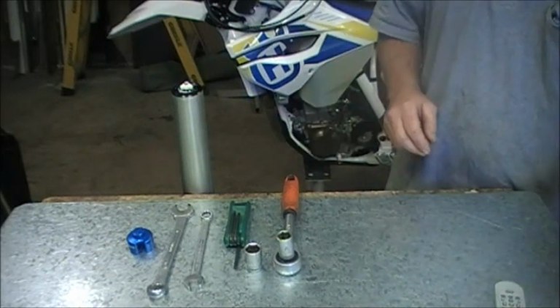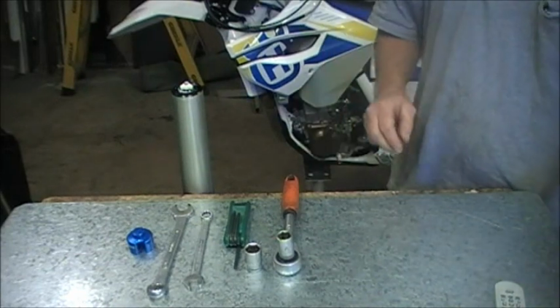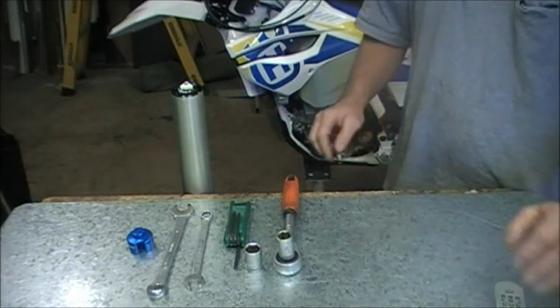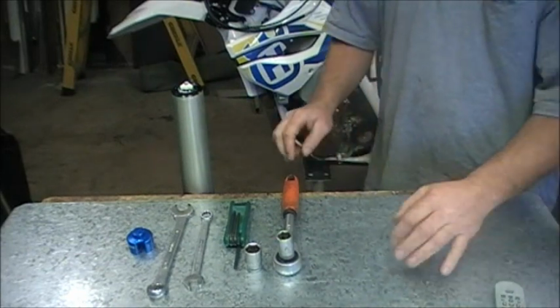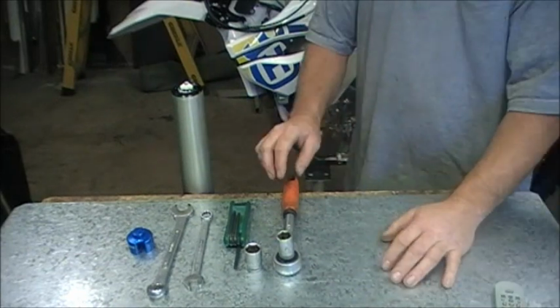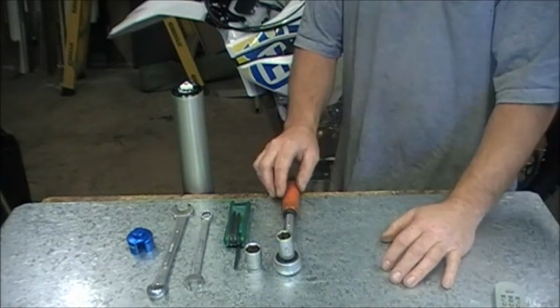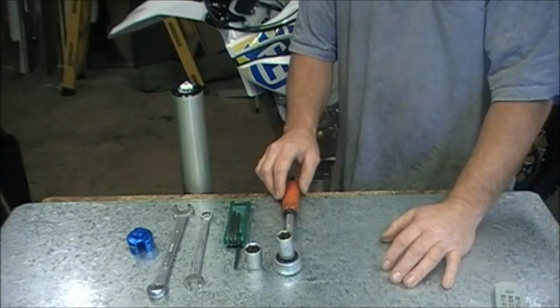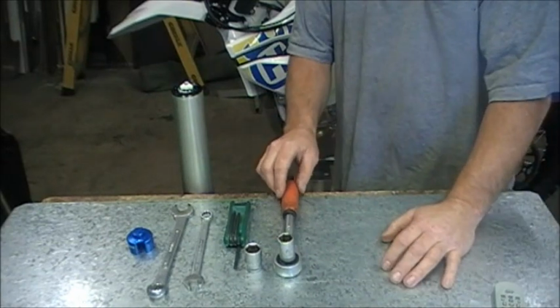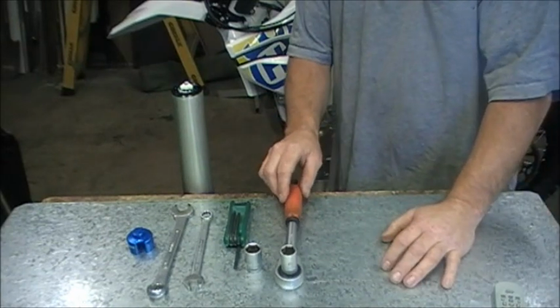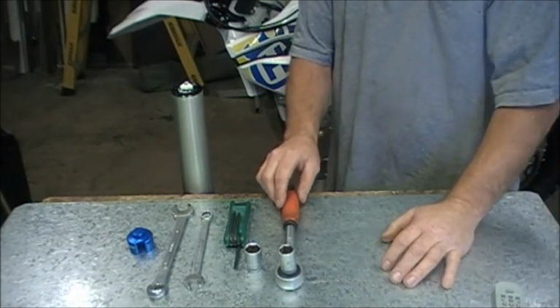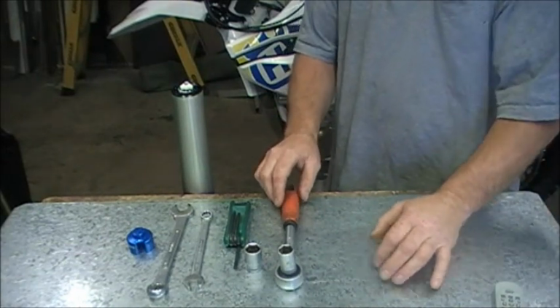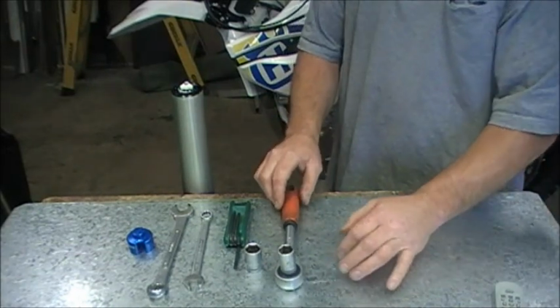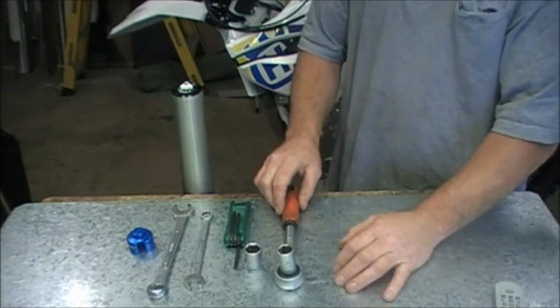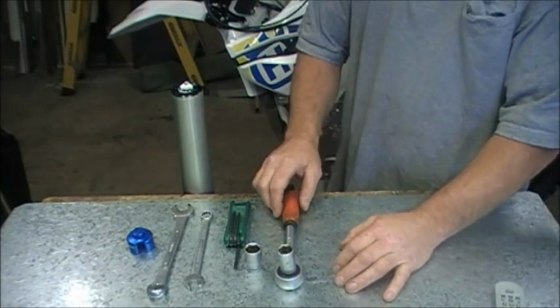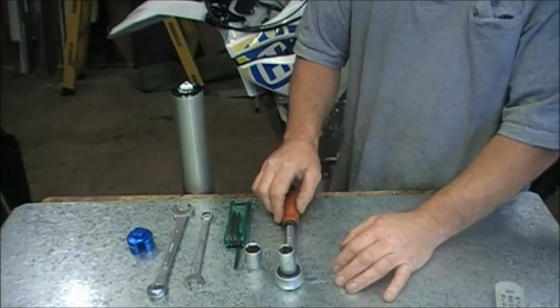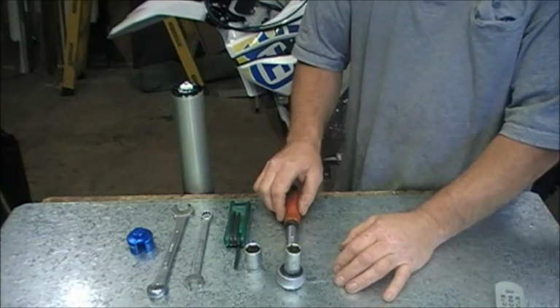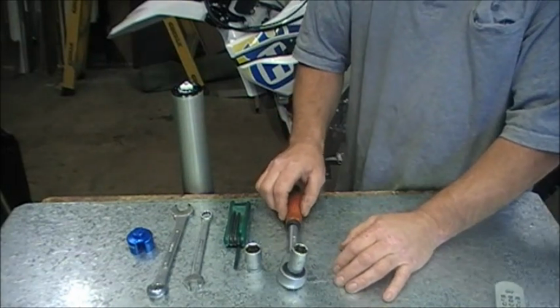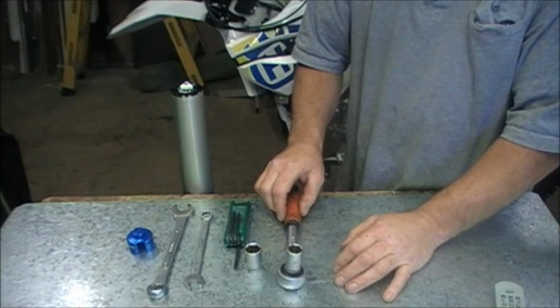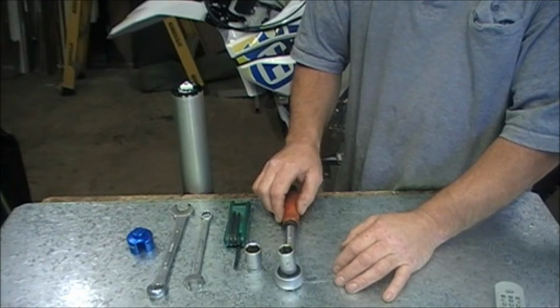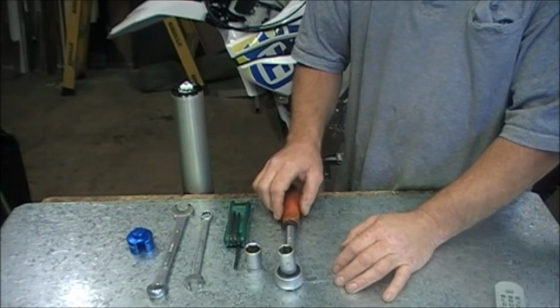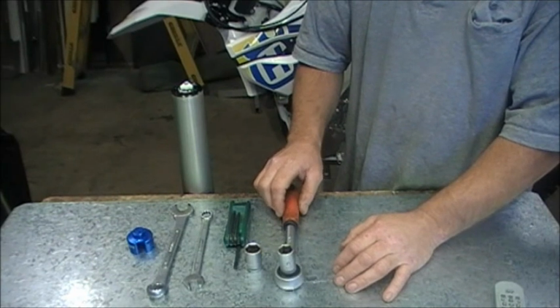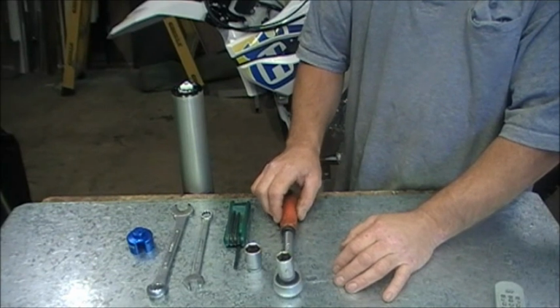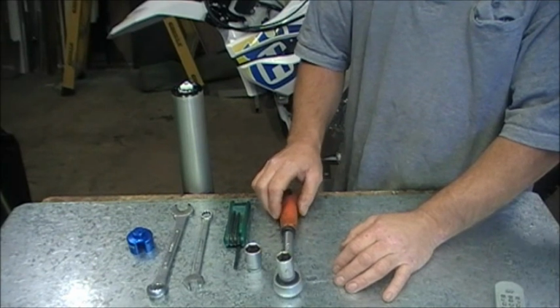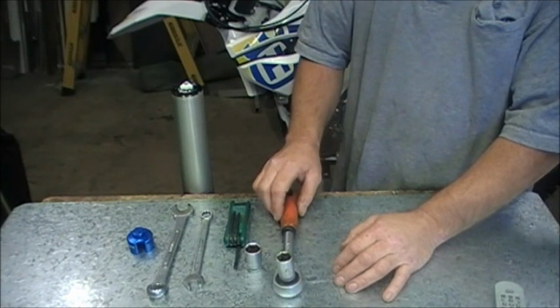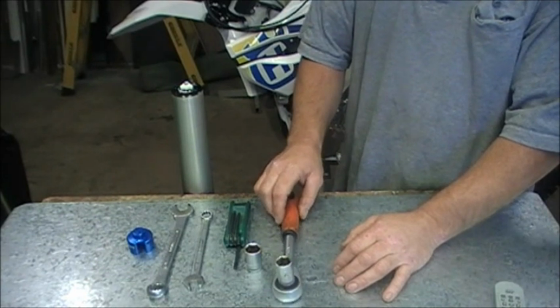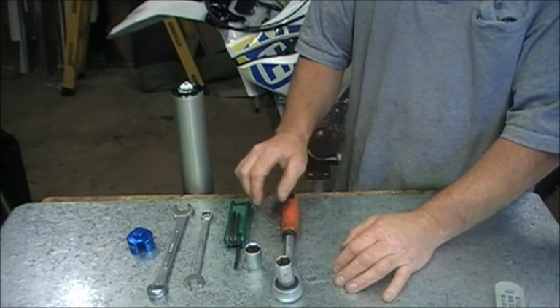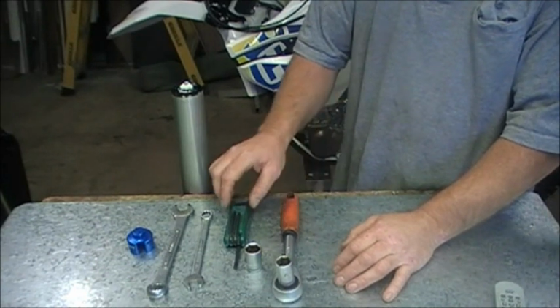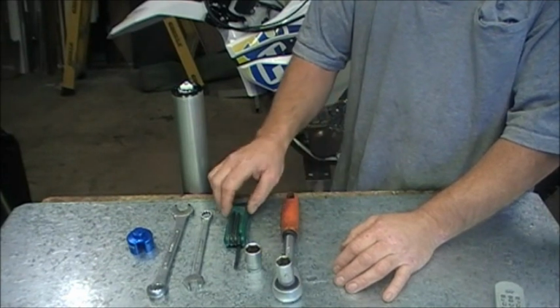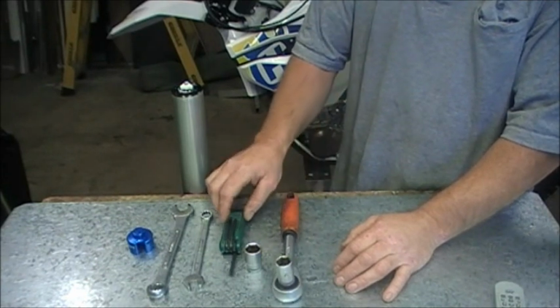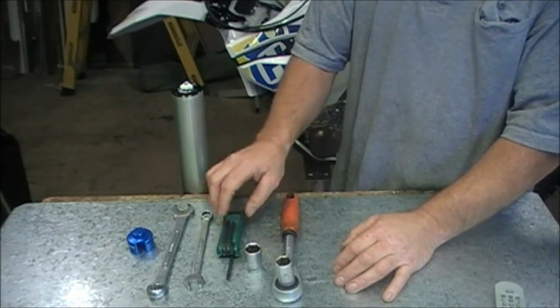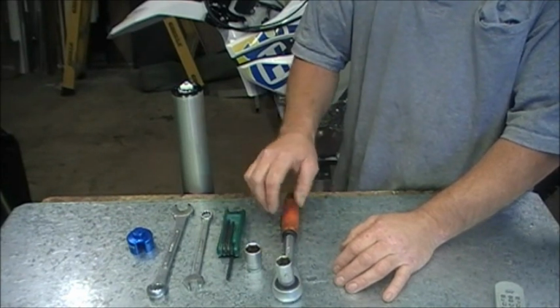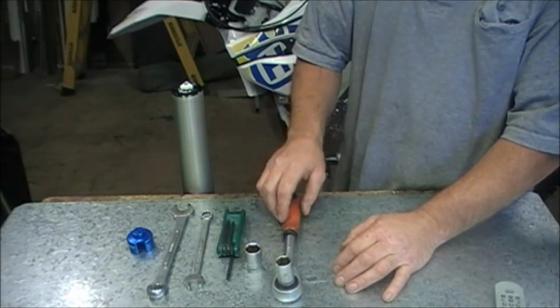So to take these forks apart, they're not as complicated as everybody thinks and I'll show you how.